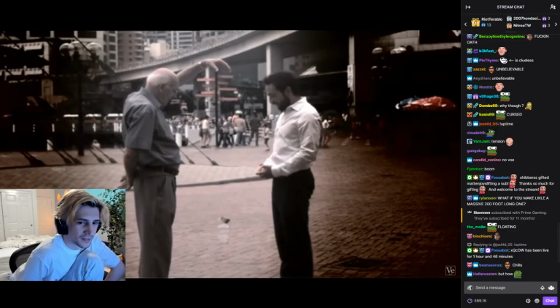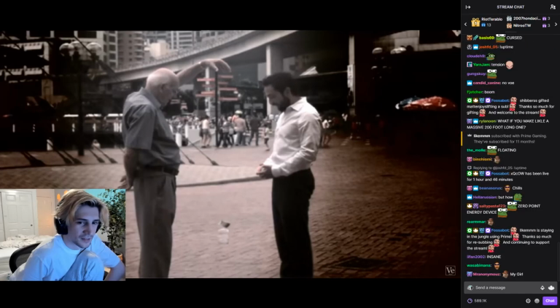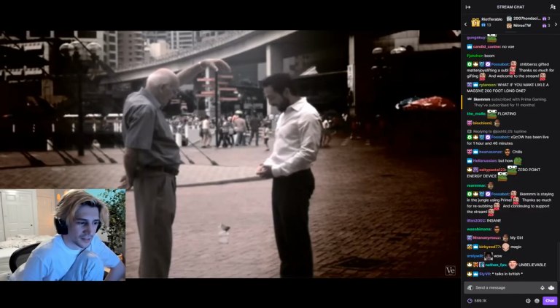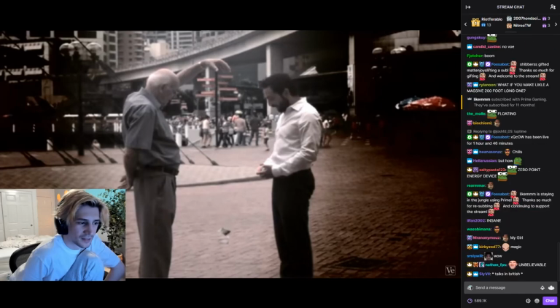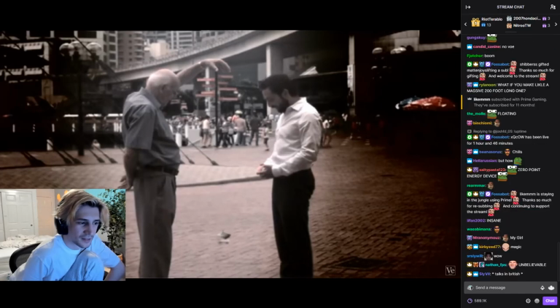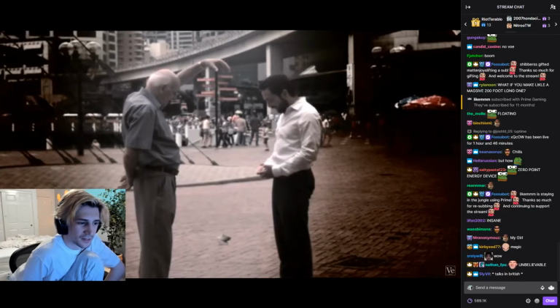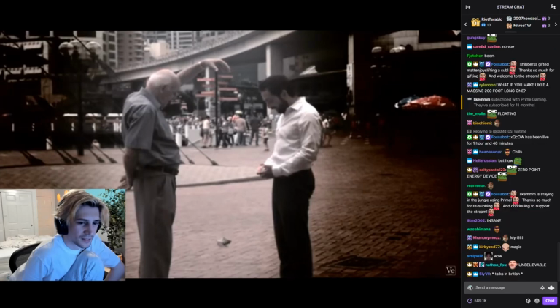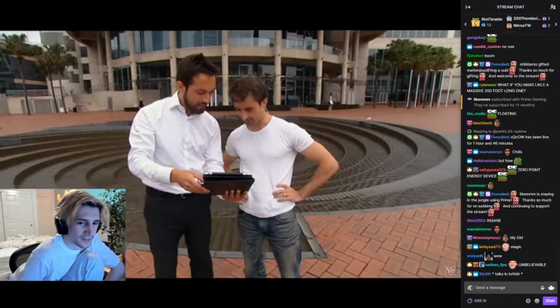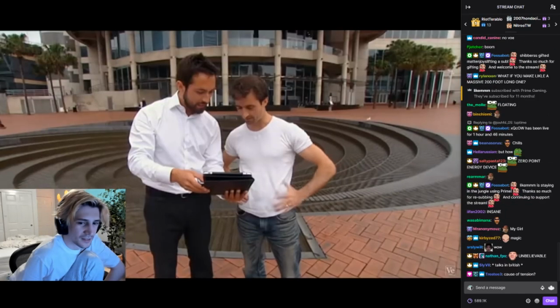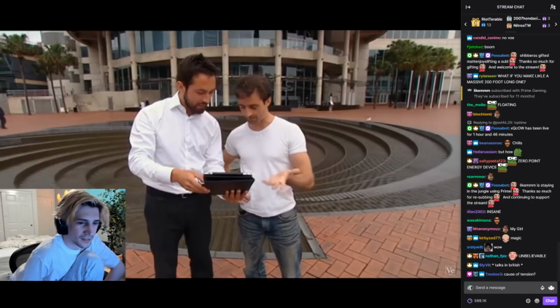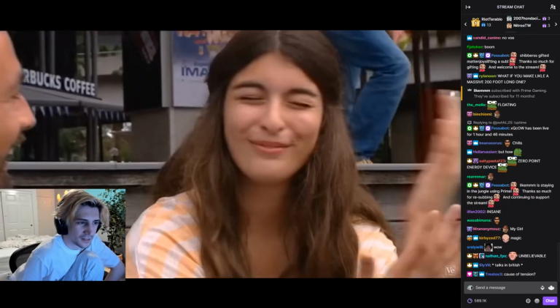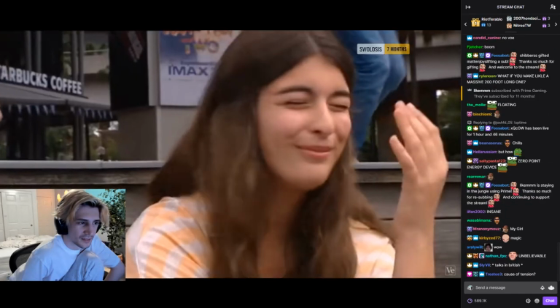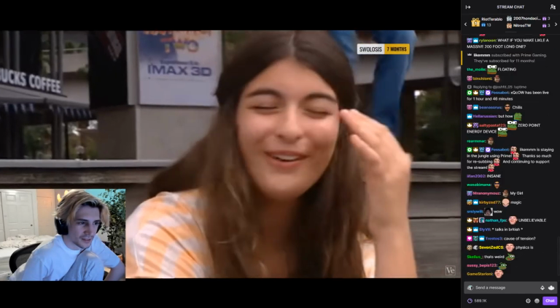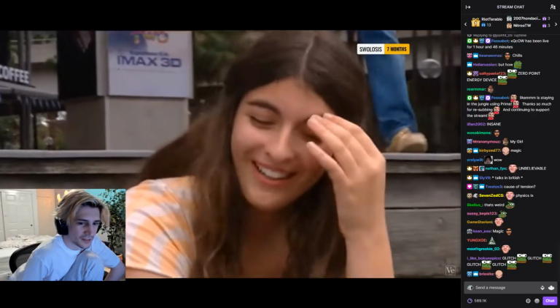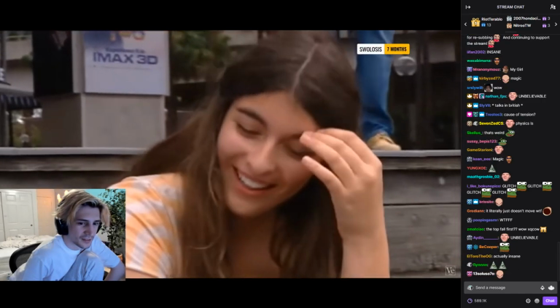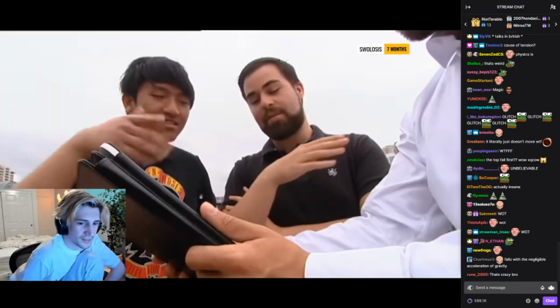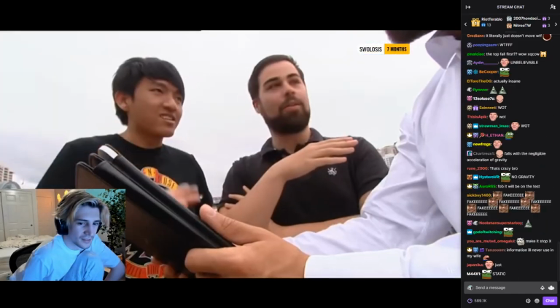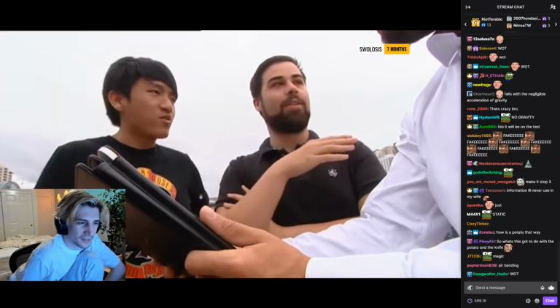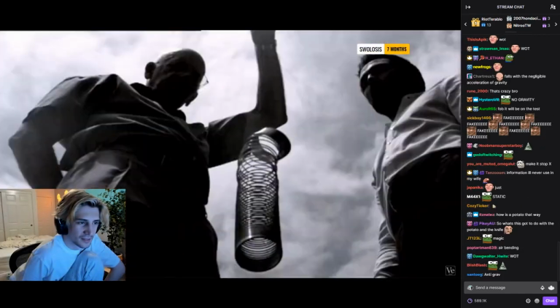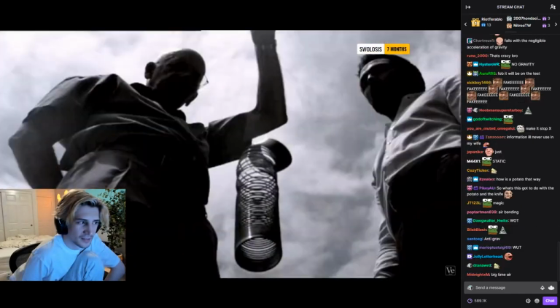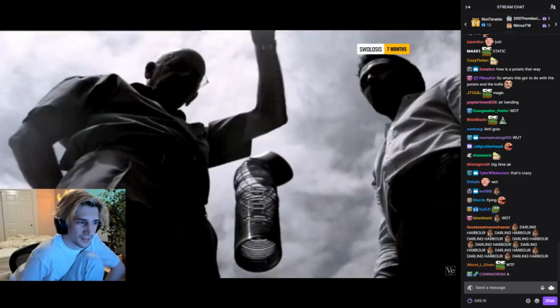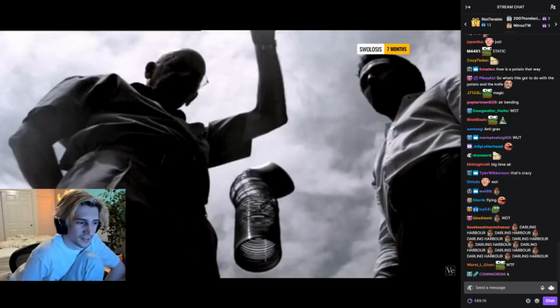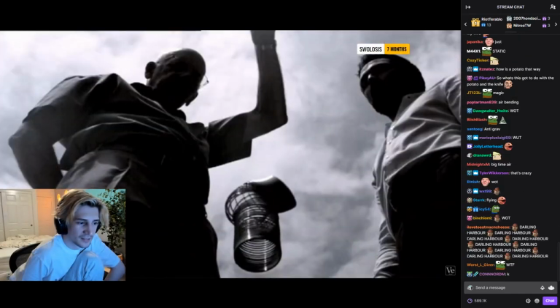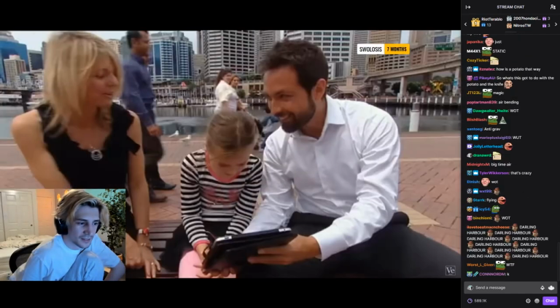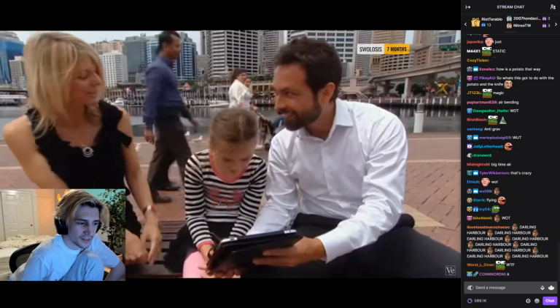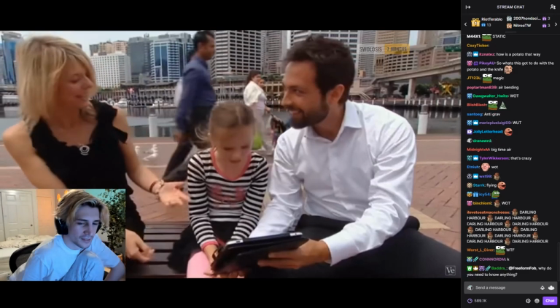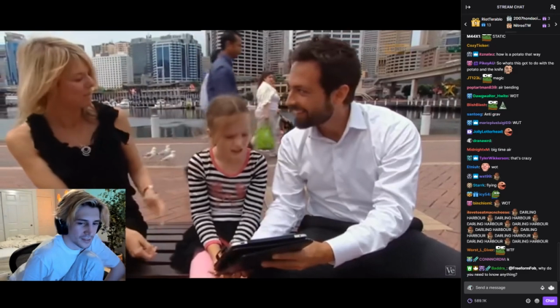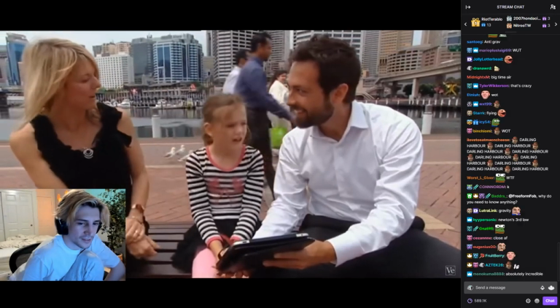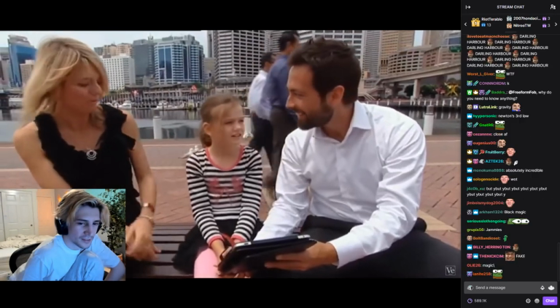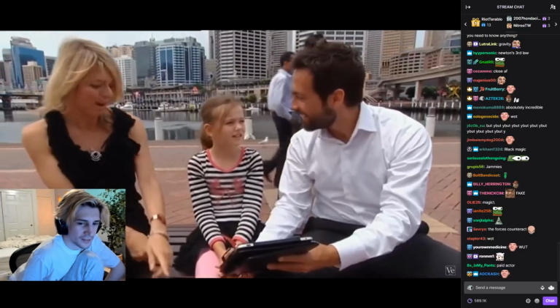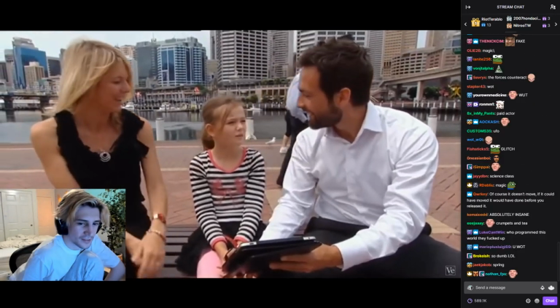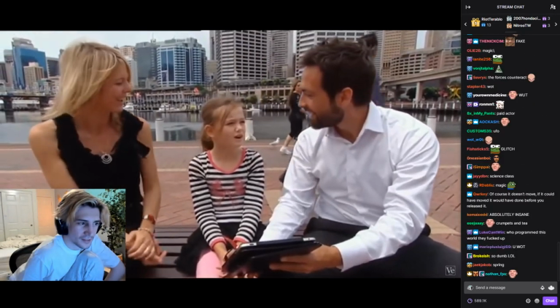Like in mid-air, it's suspended. What? Yeah, it doesn't move at all. How does that work?